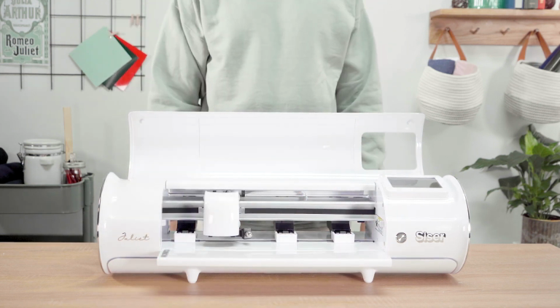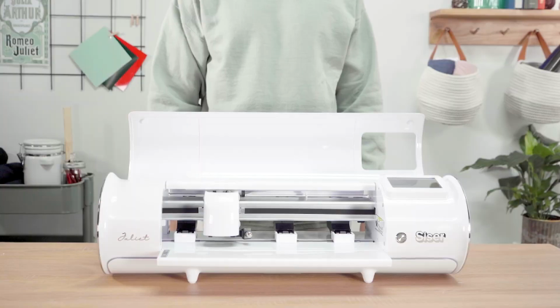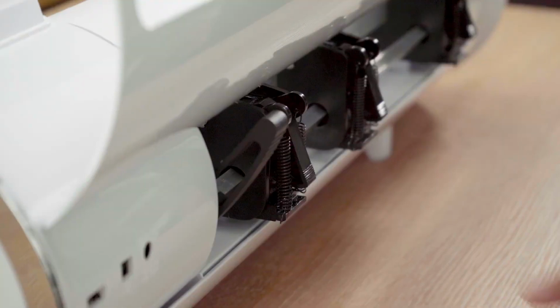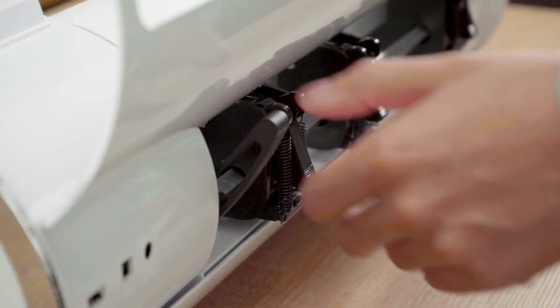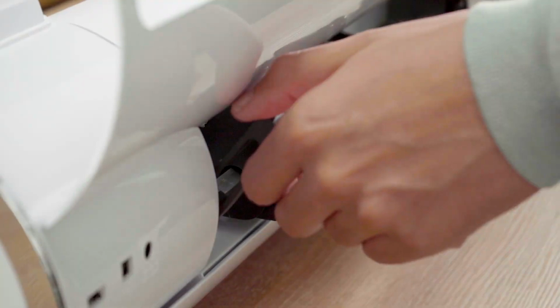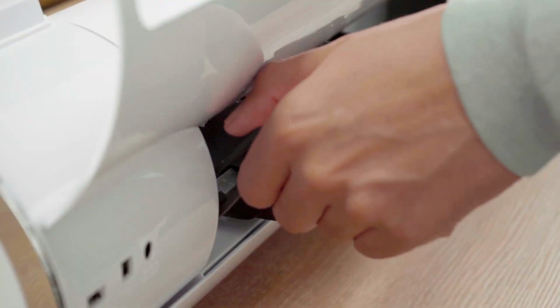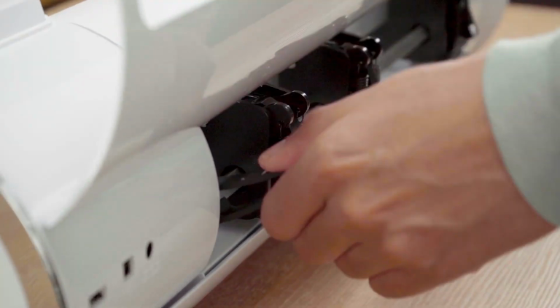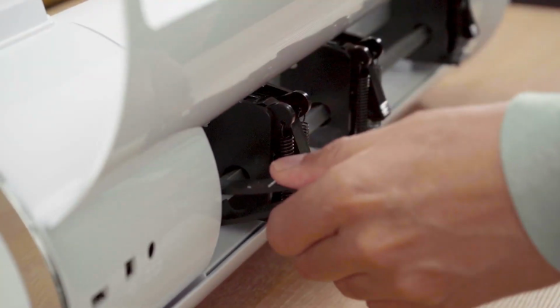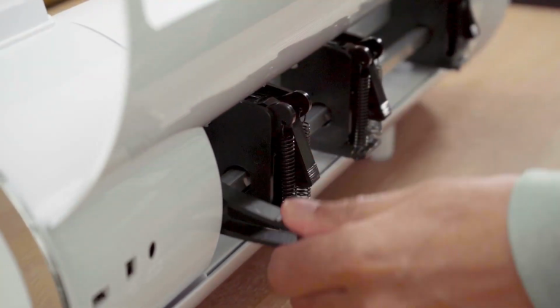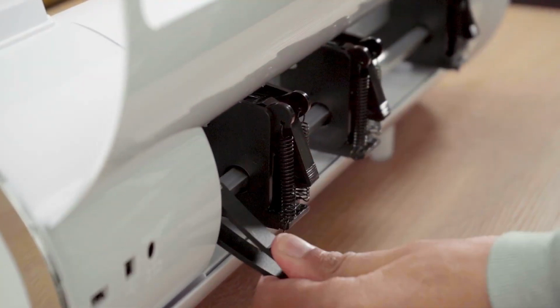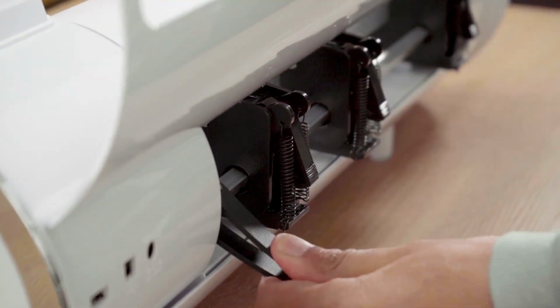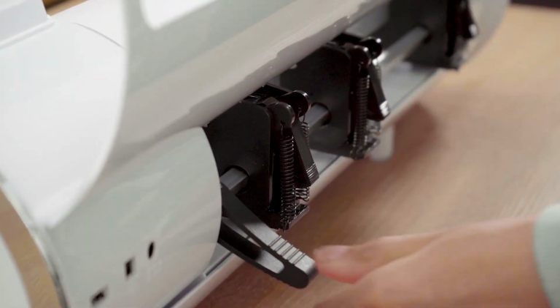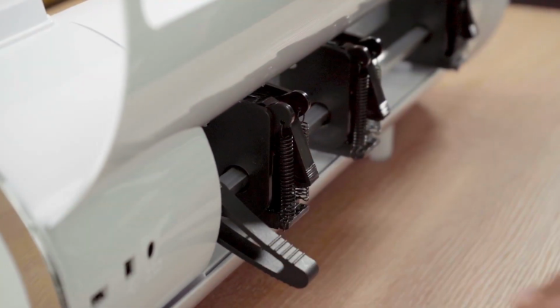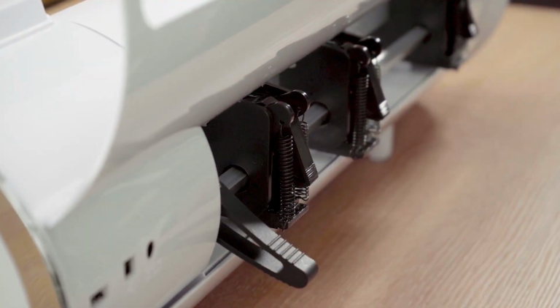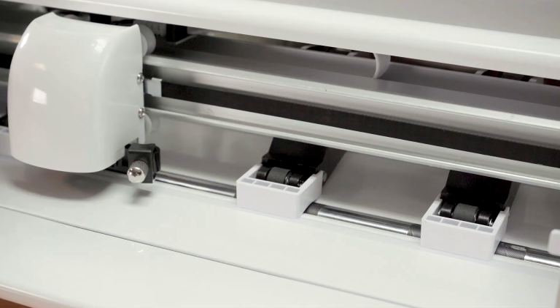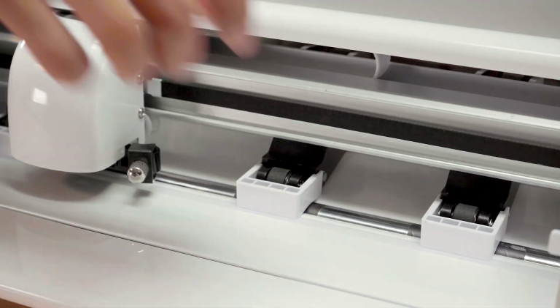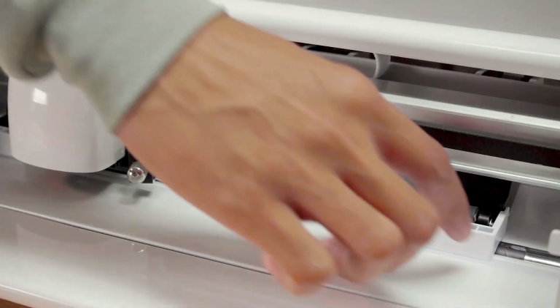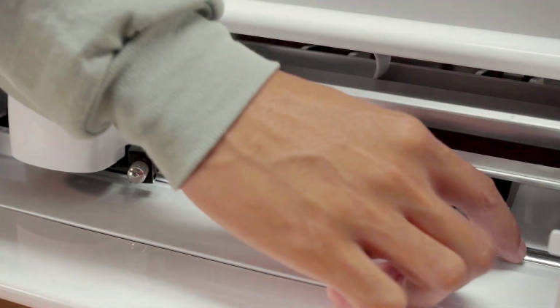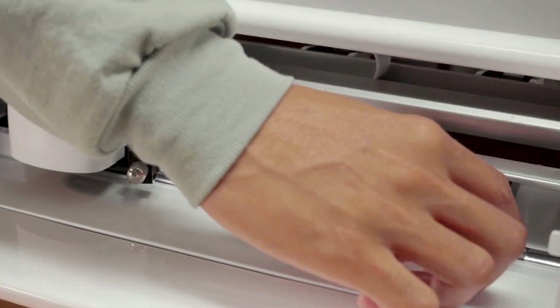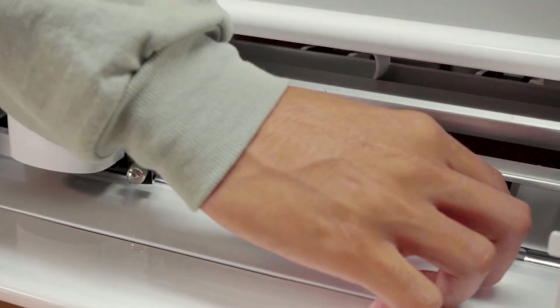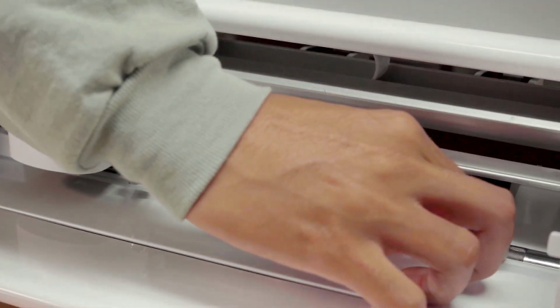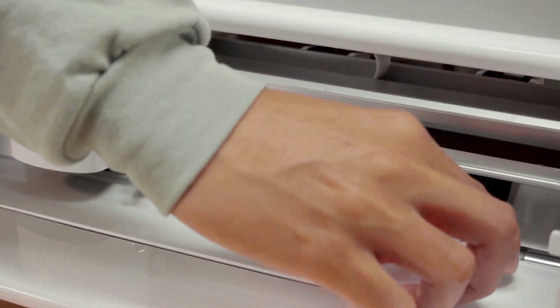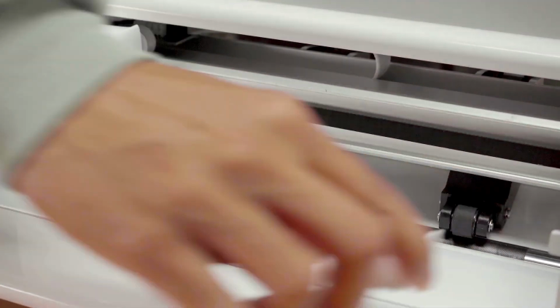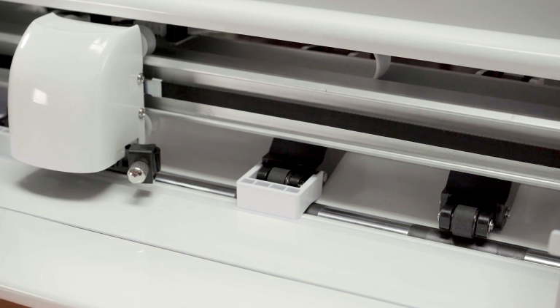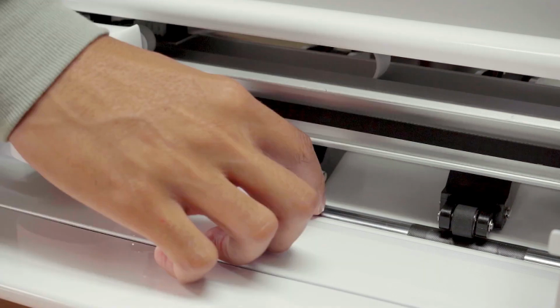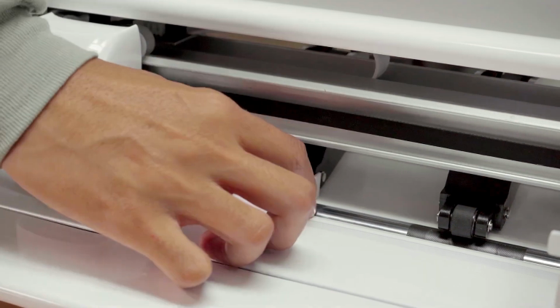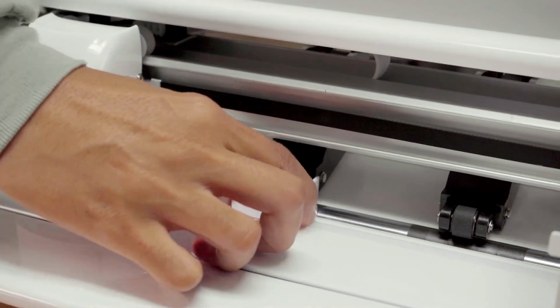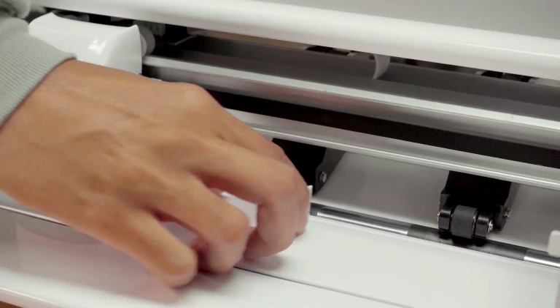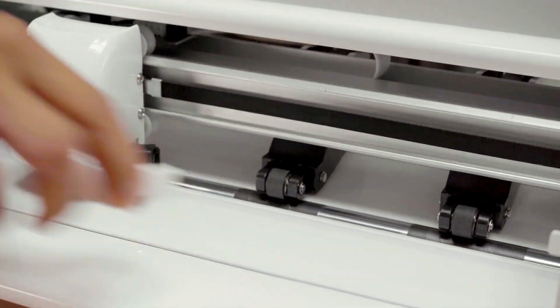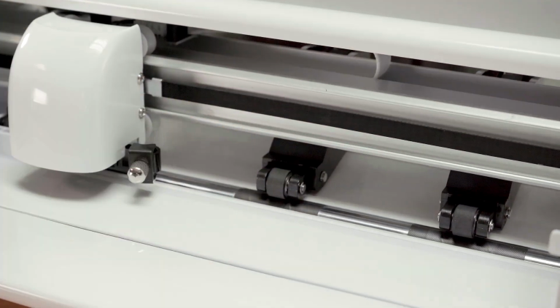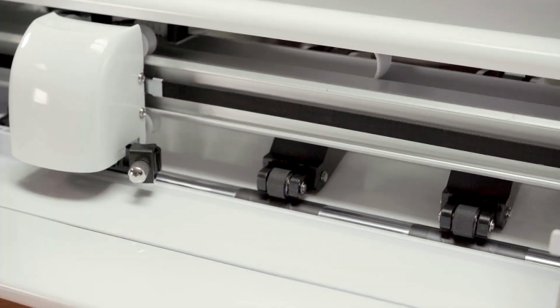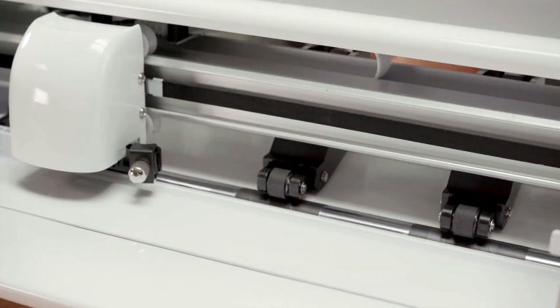To do this, simply put the main pinch lever in the open position by pressing down. Once complete, you will now remove the white clips.